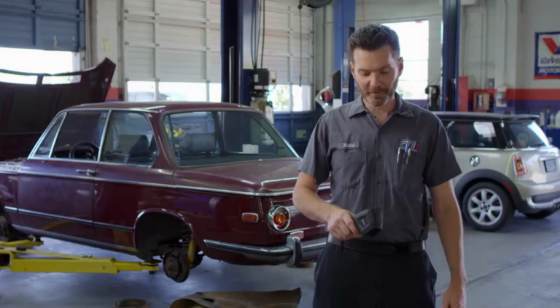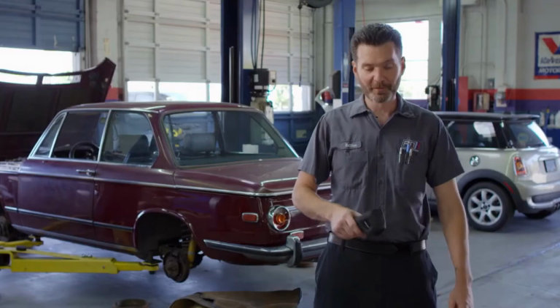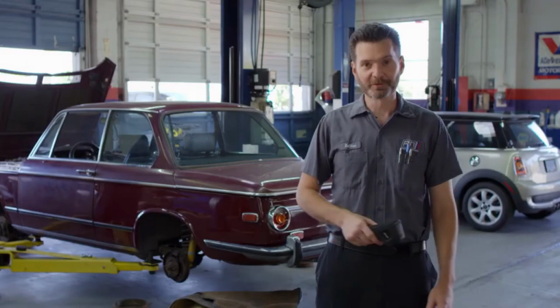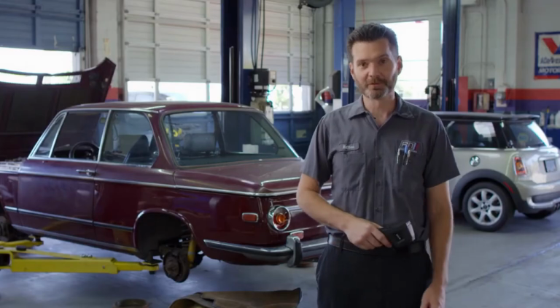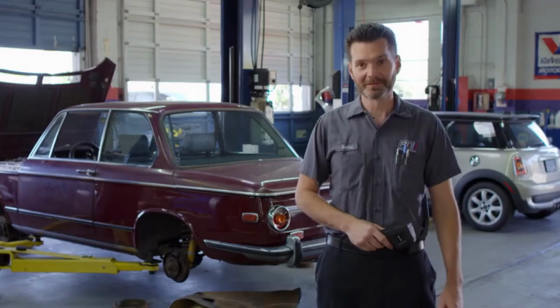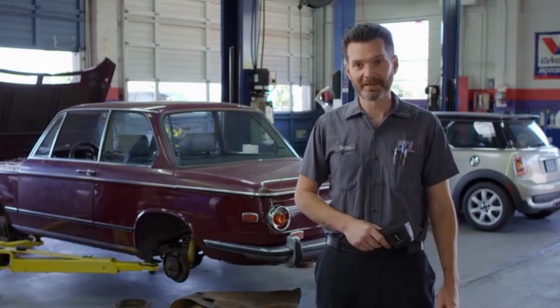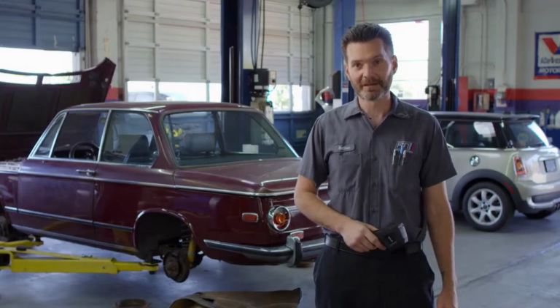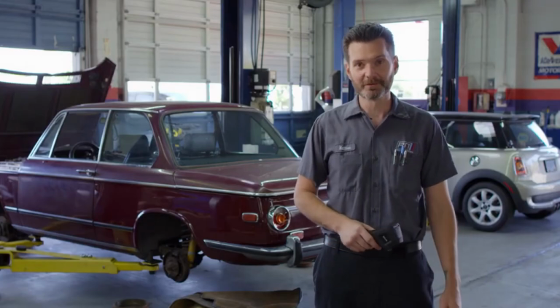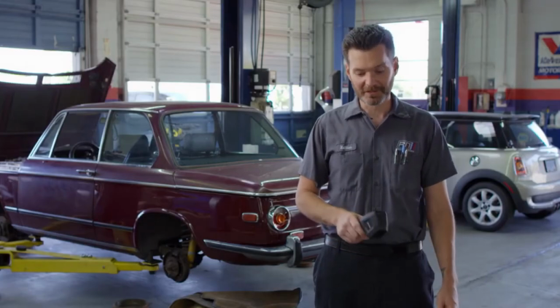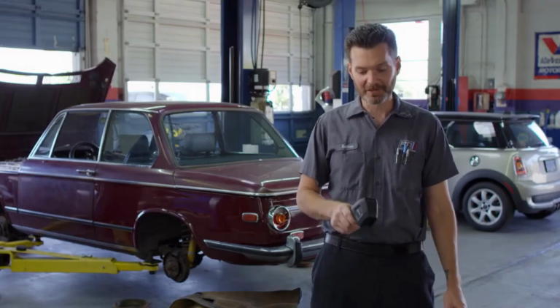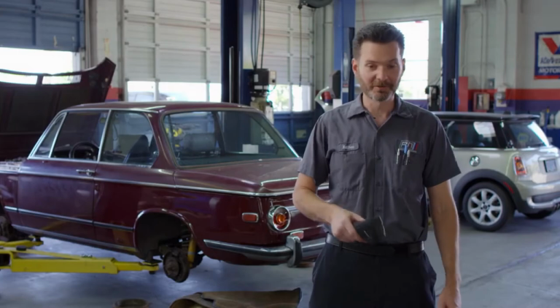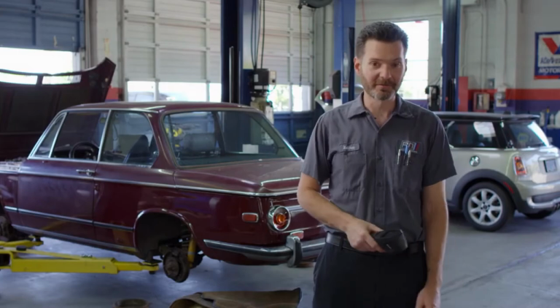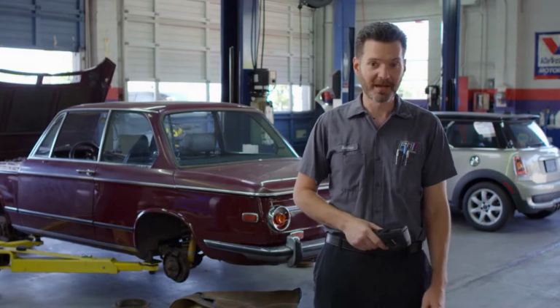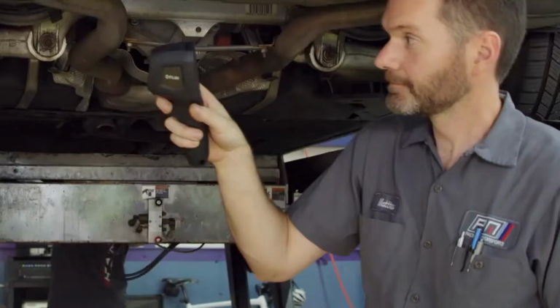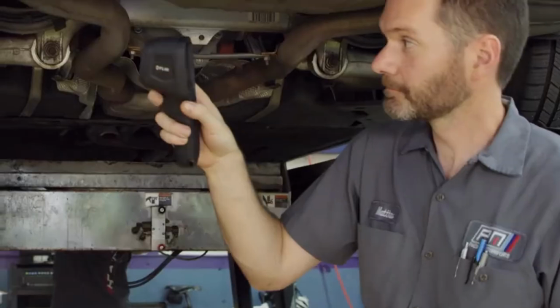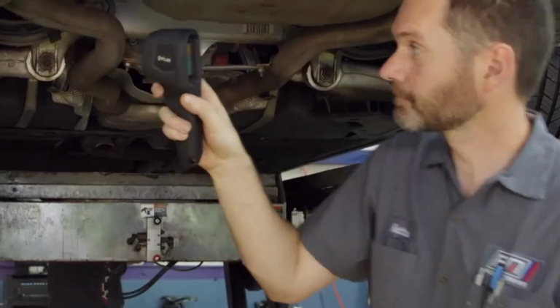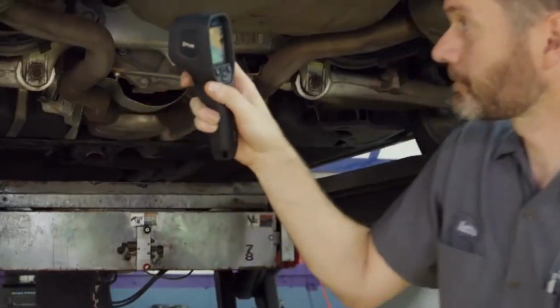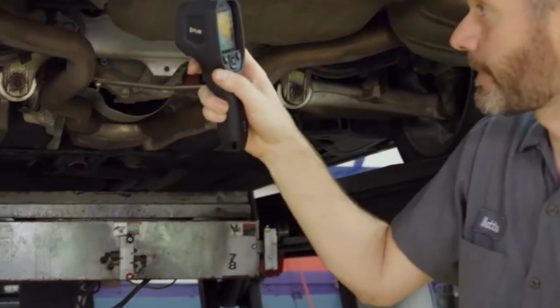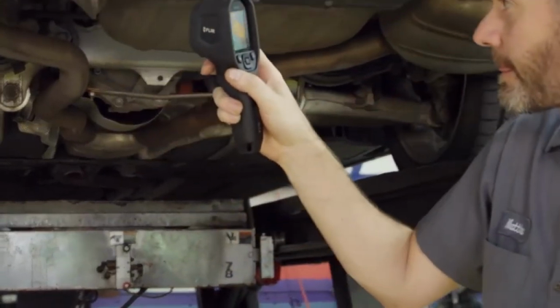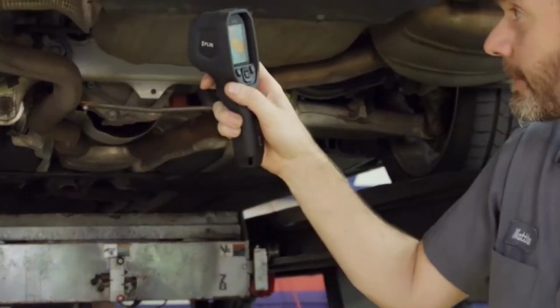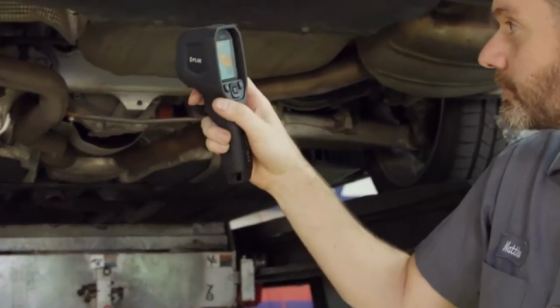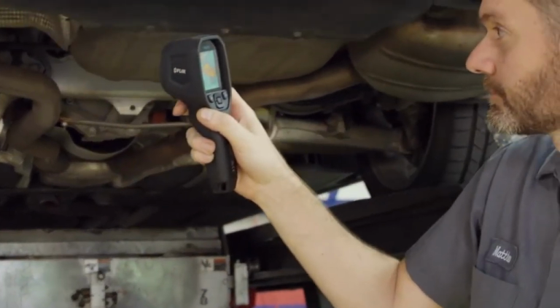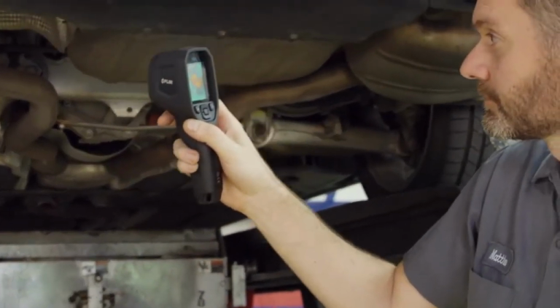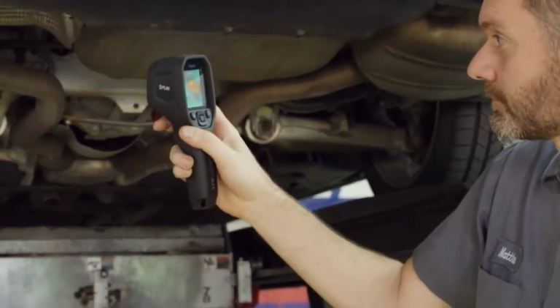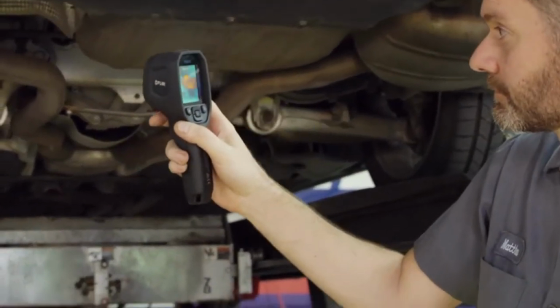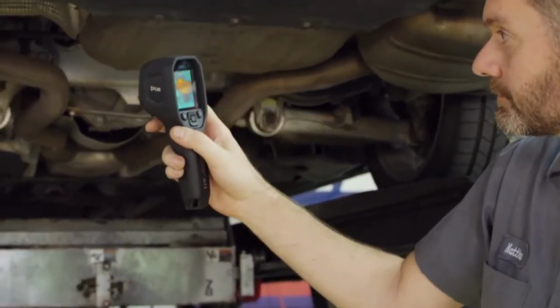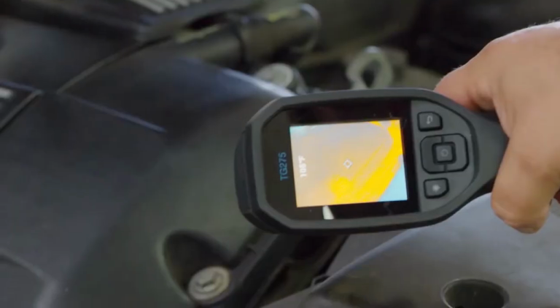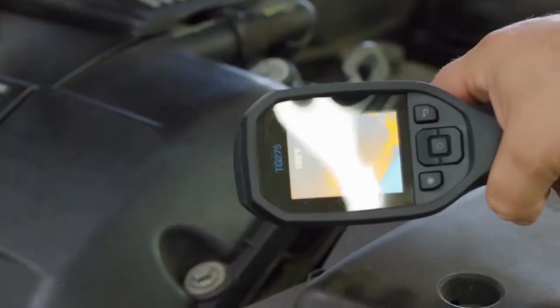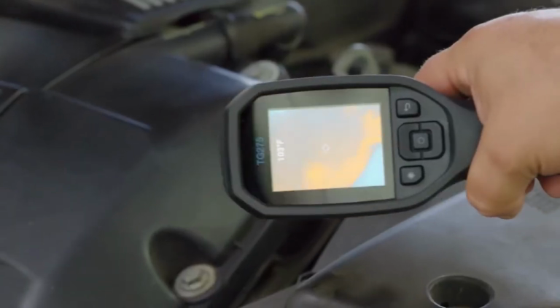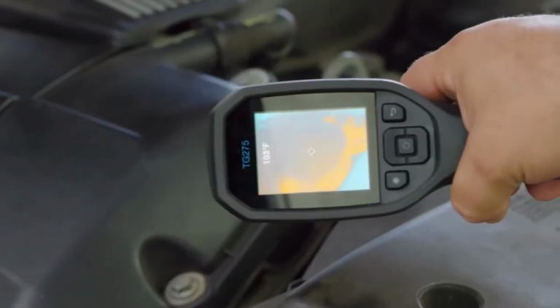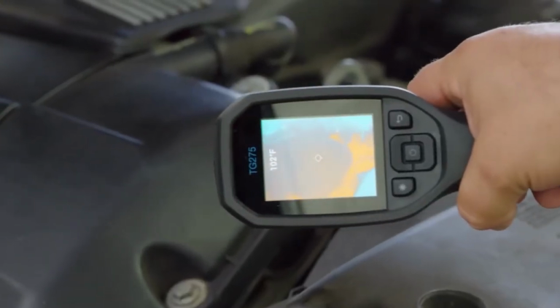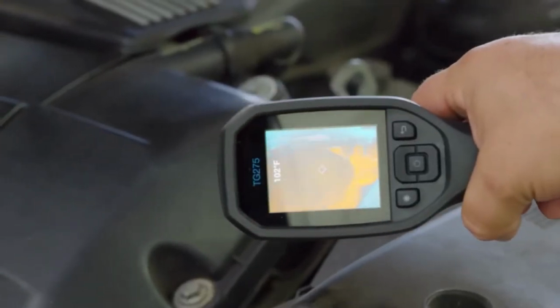So far, the most useful thing I've found to use the TG275 is checking air conditioning systems, cooling circuits, and looking for engine misfires.